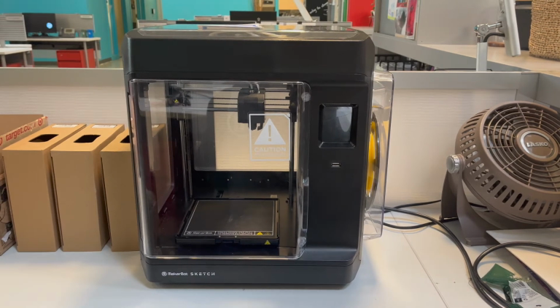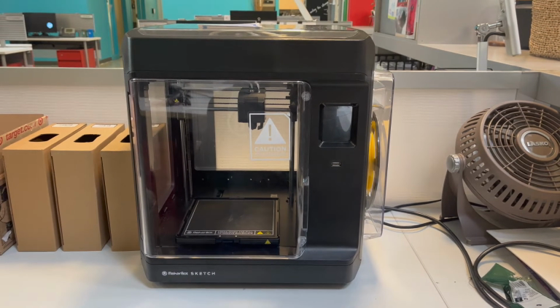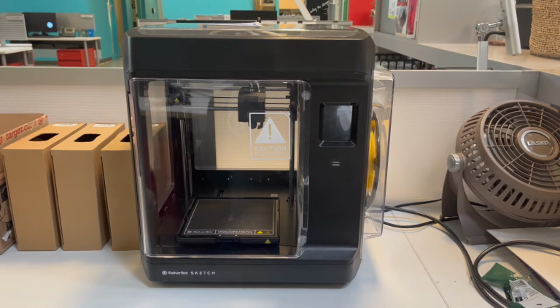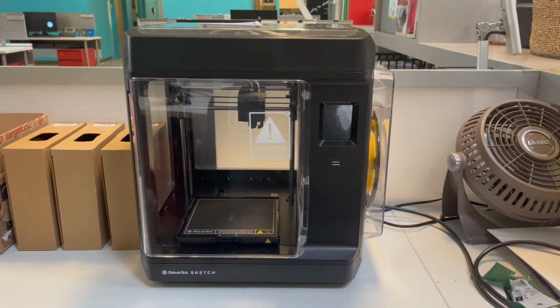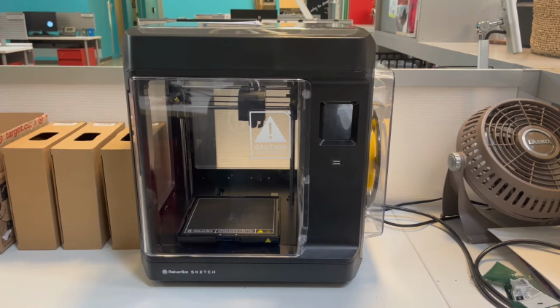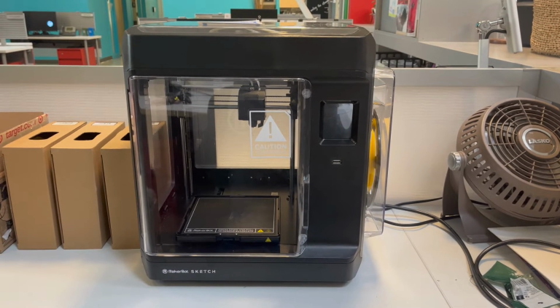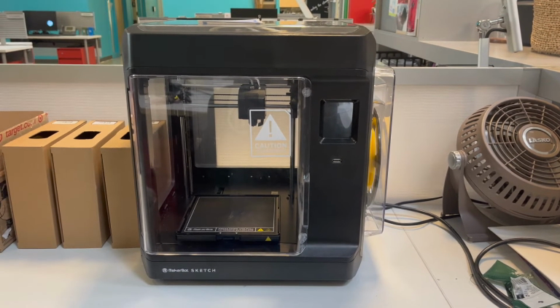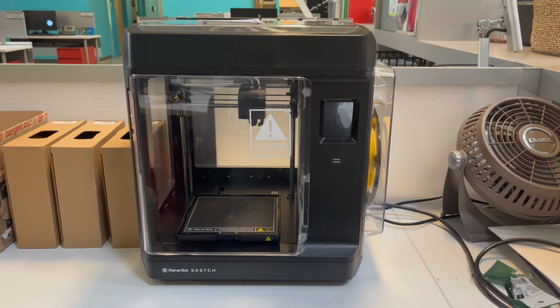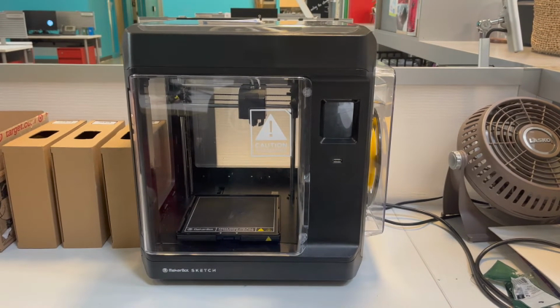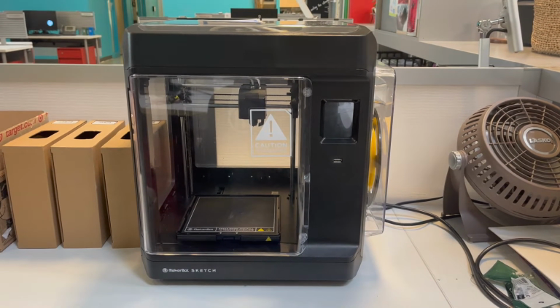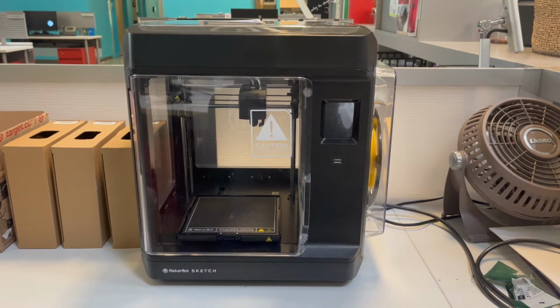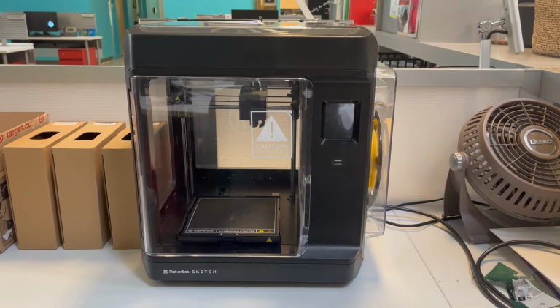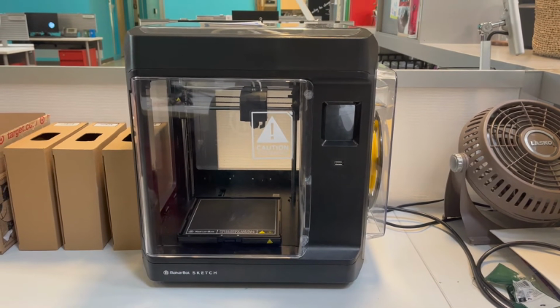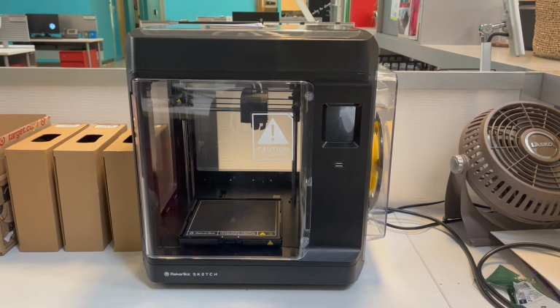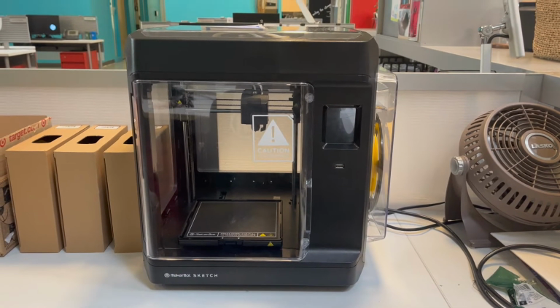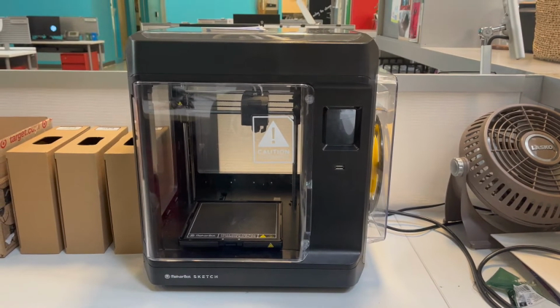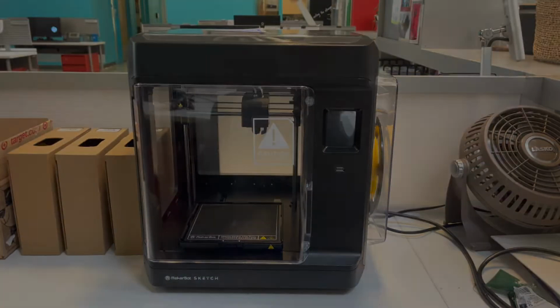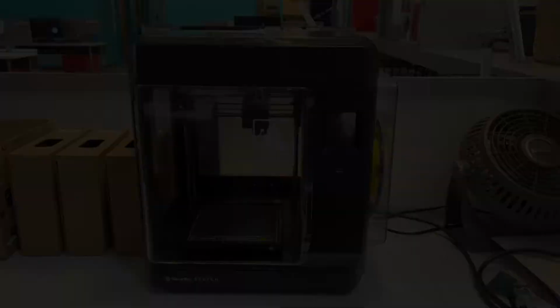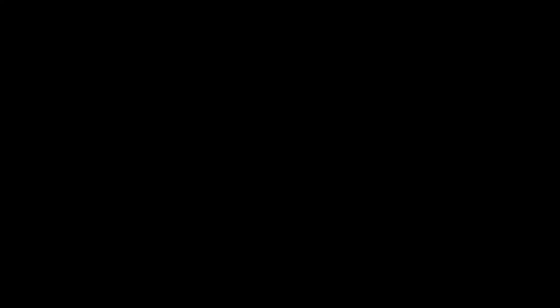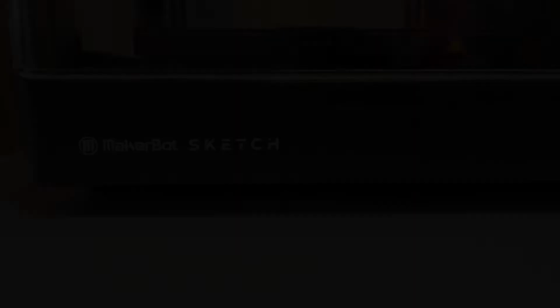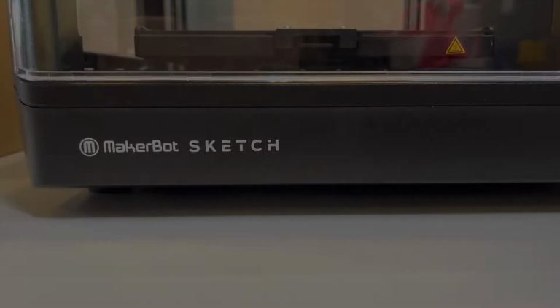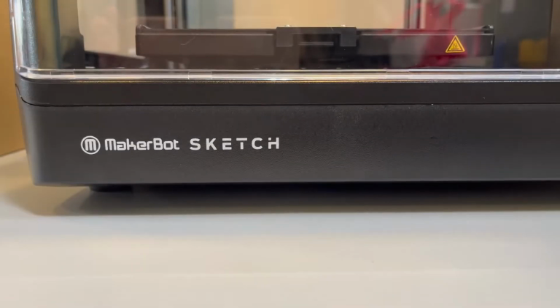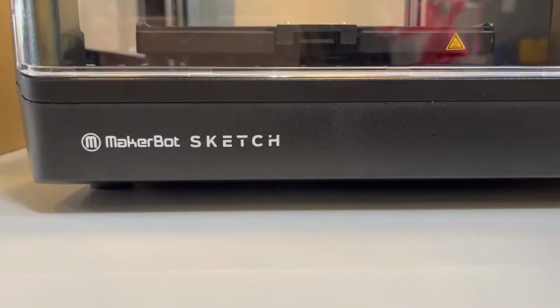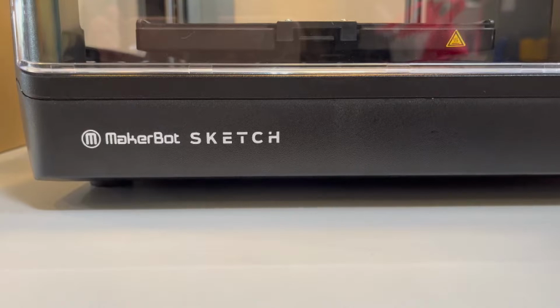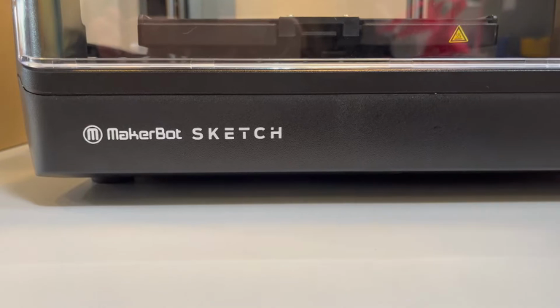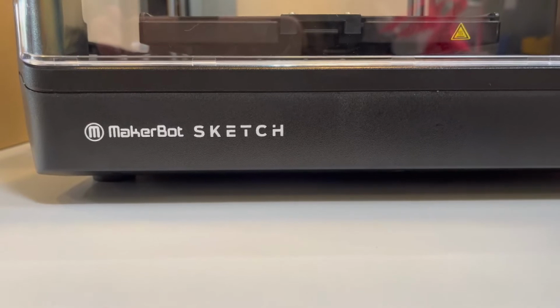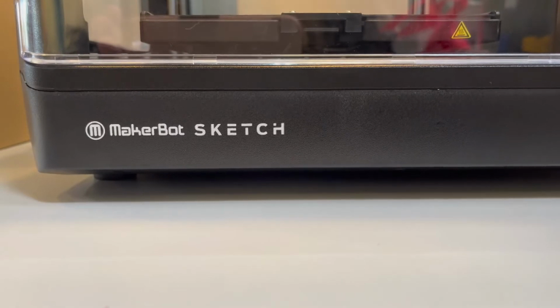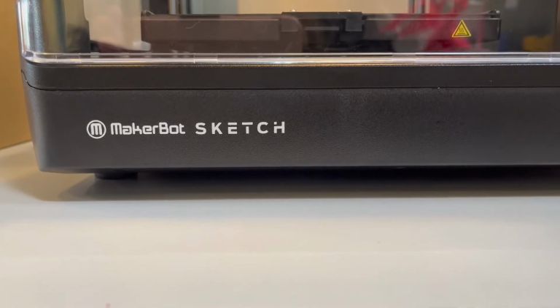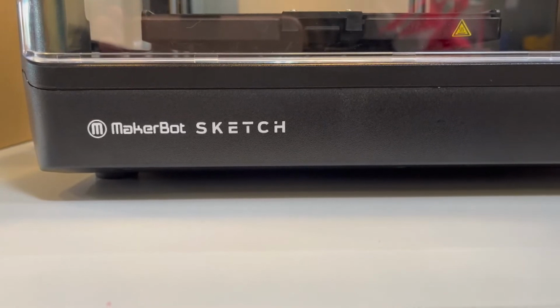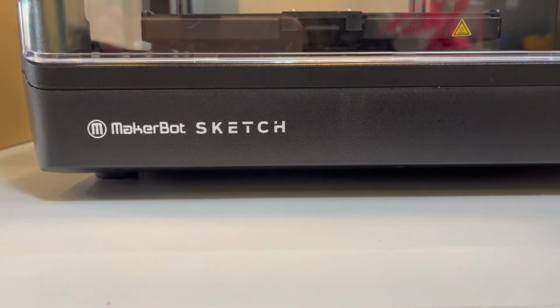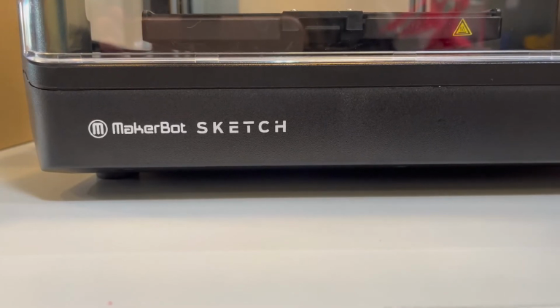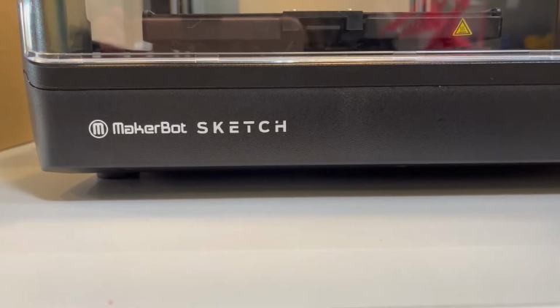This is the MakerBot Sketch 3D printer, a smaller 3D printer meant for classroom and educational purposes.